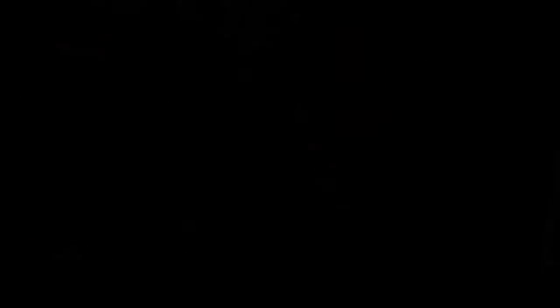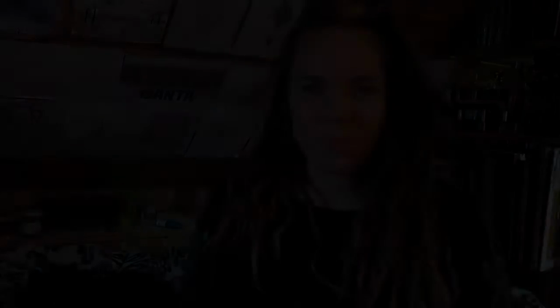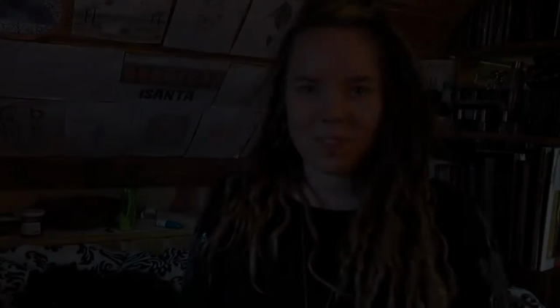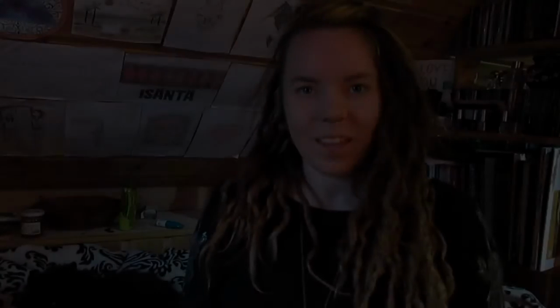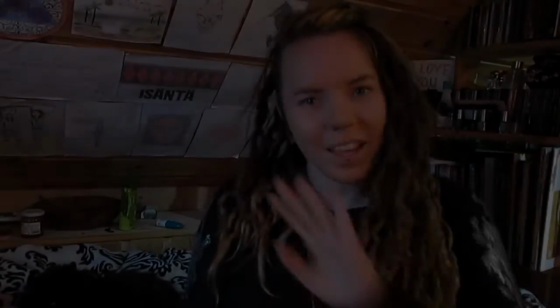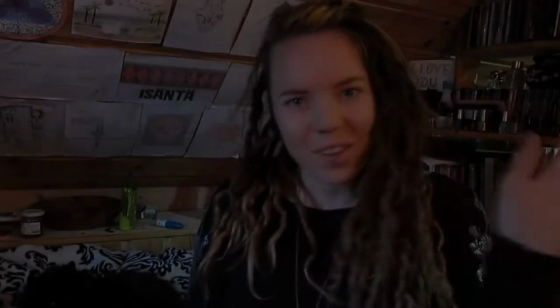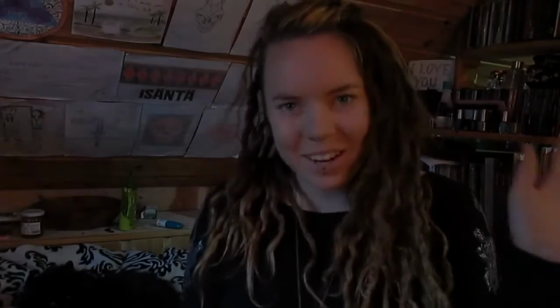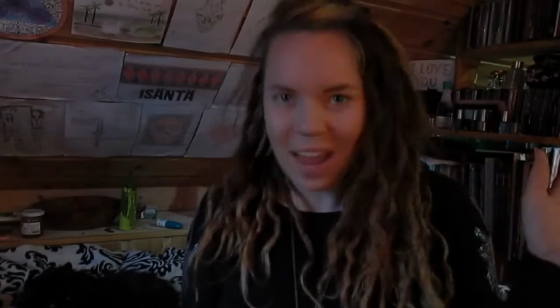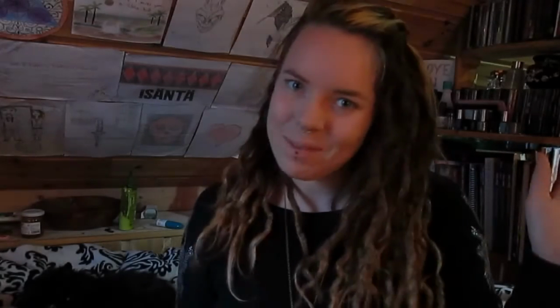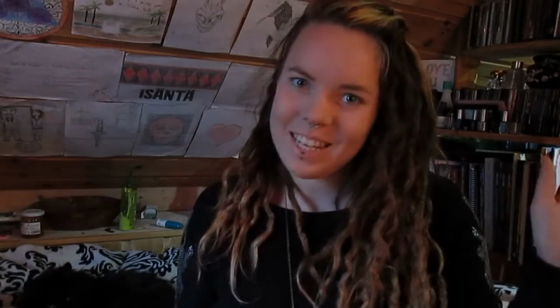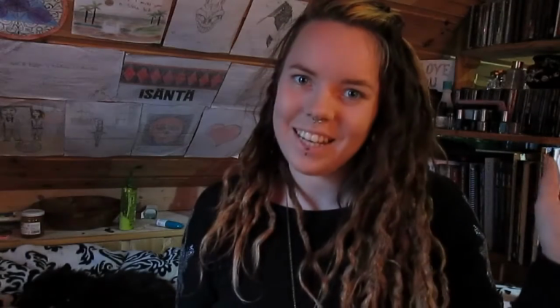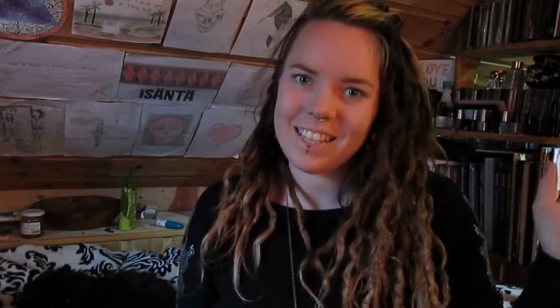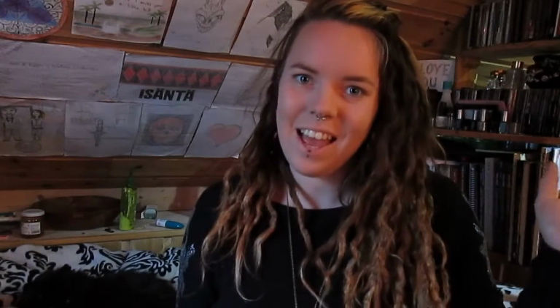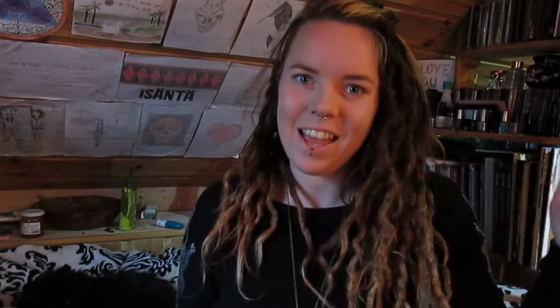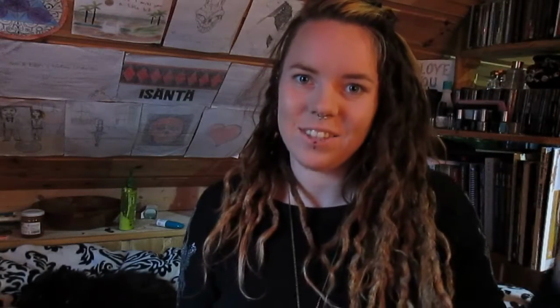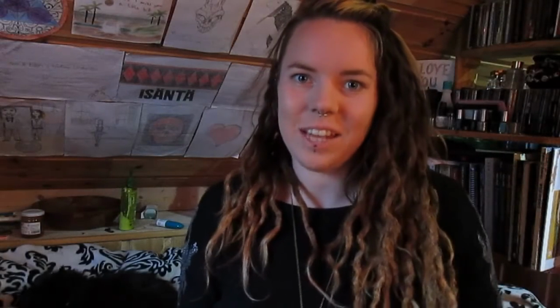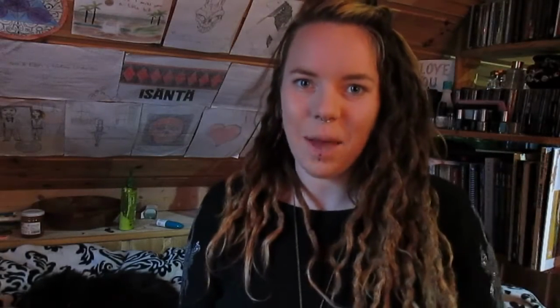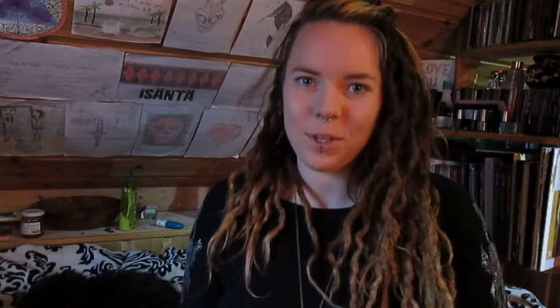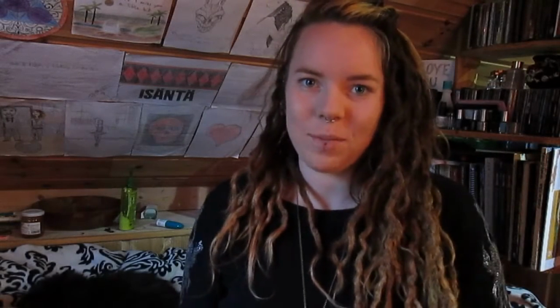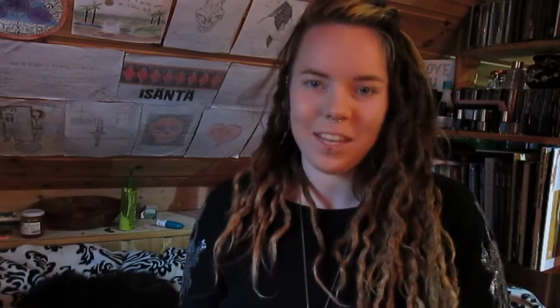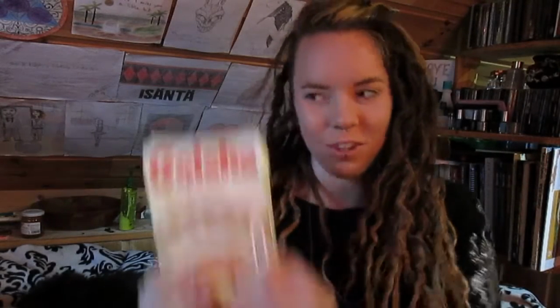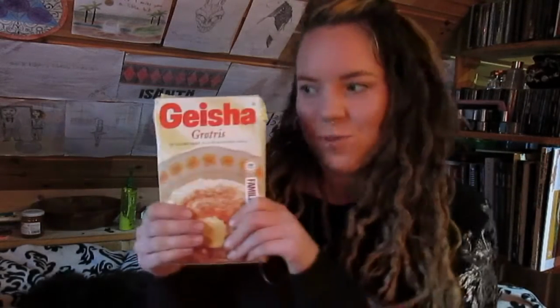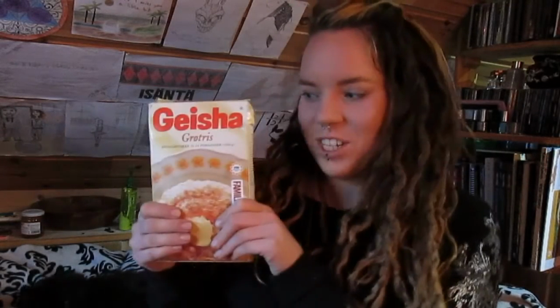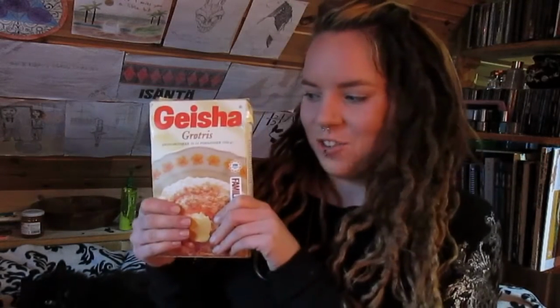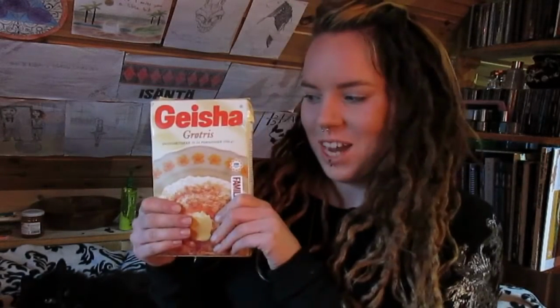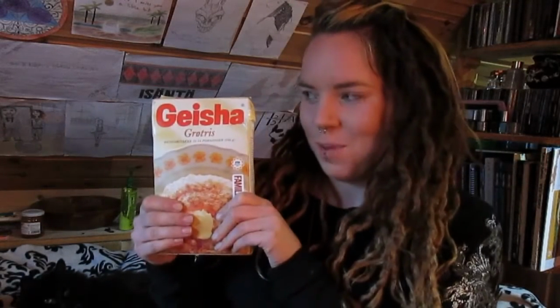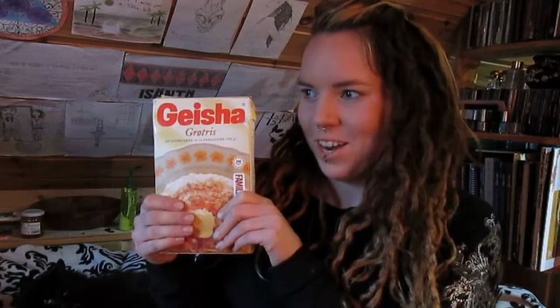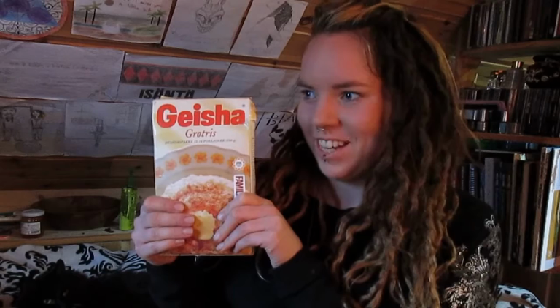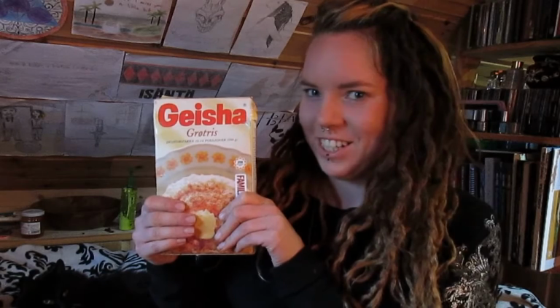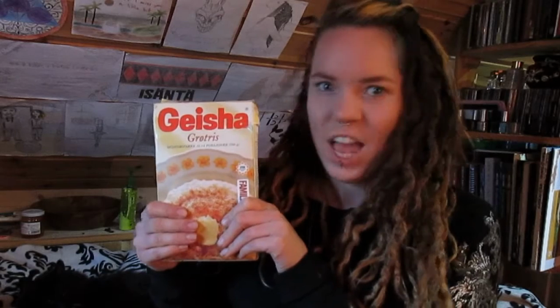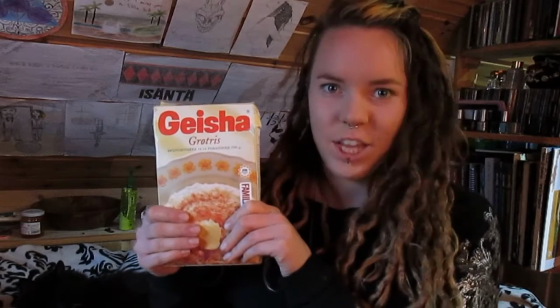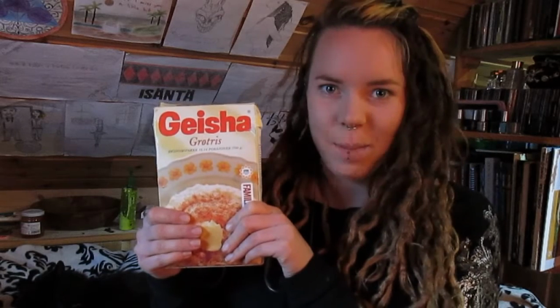Hello there! I'm Silja Alexa and today I'm gonna make Norwegian rice porridge. Yummy!